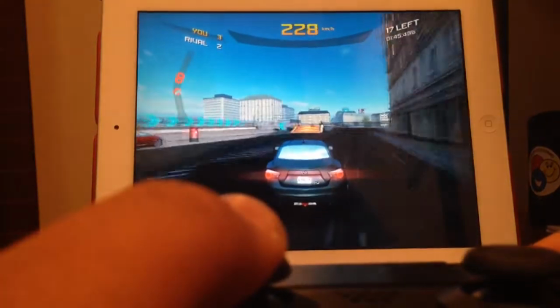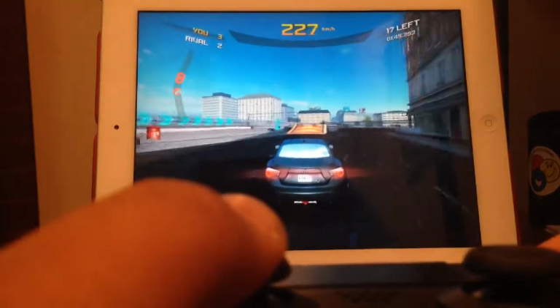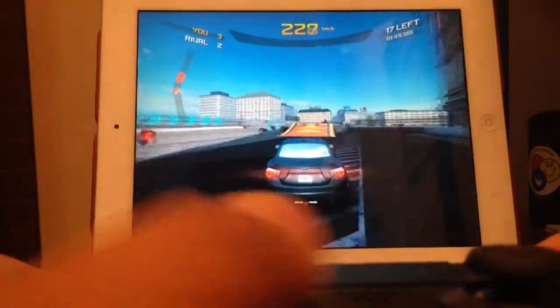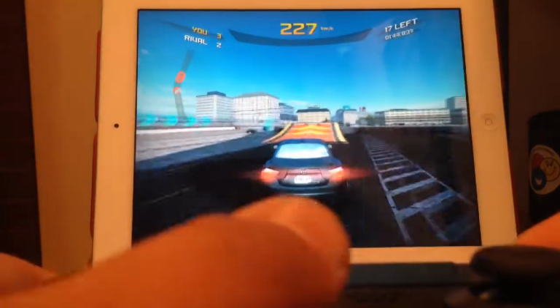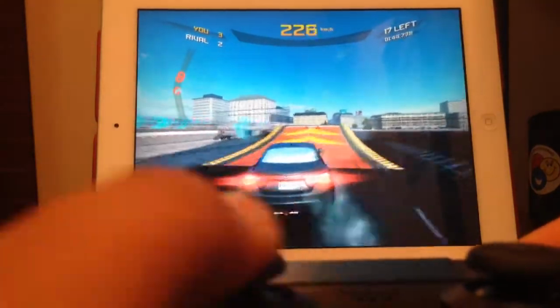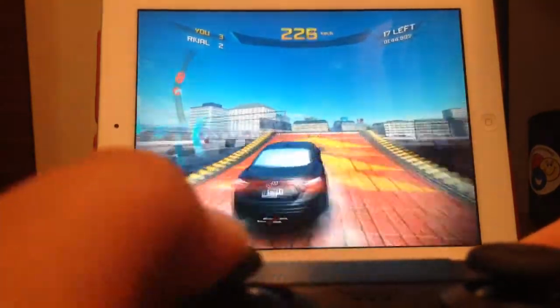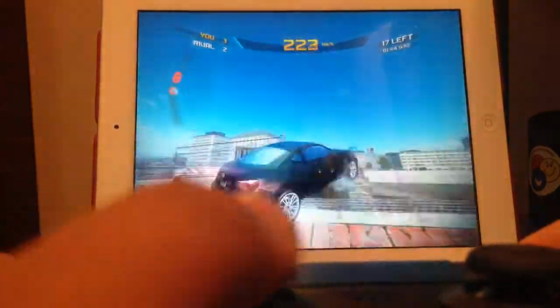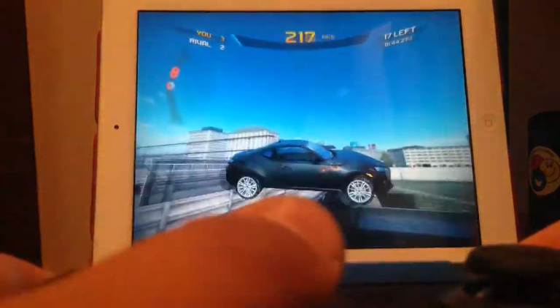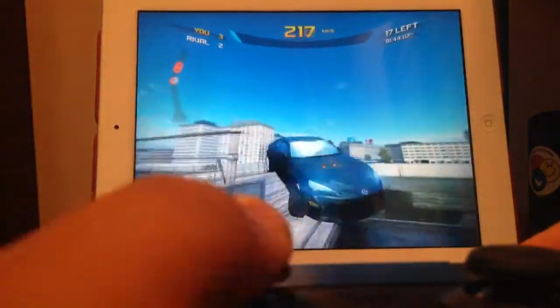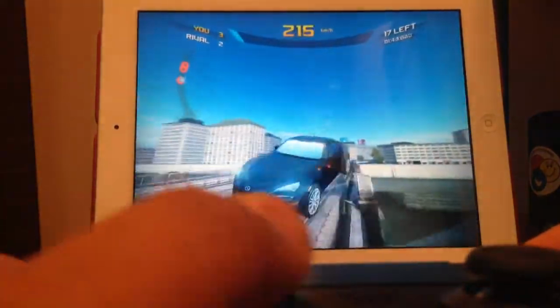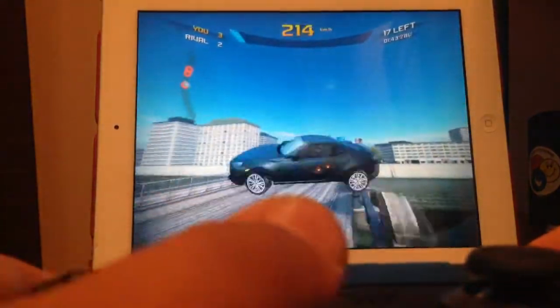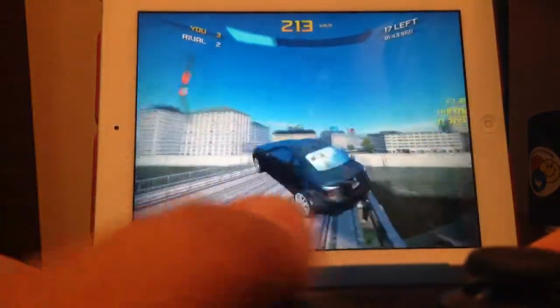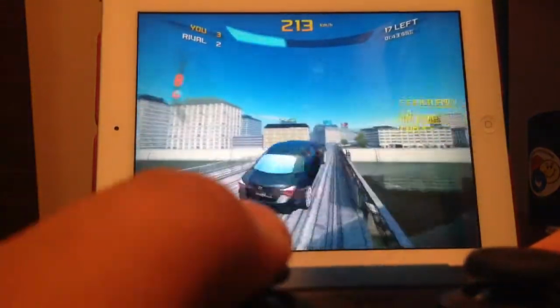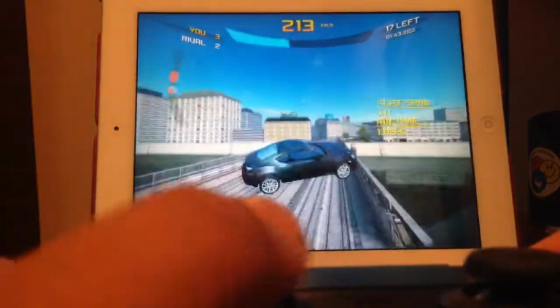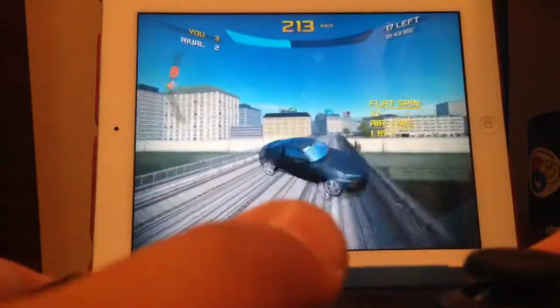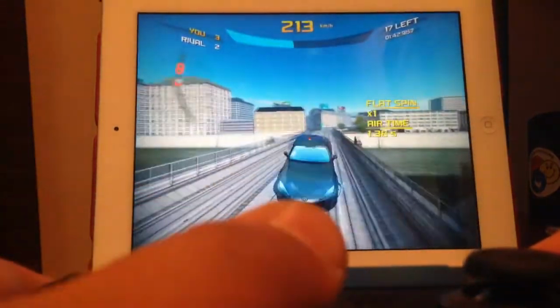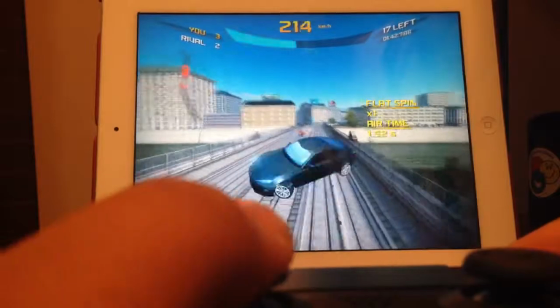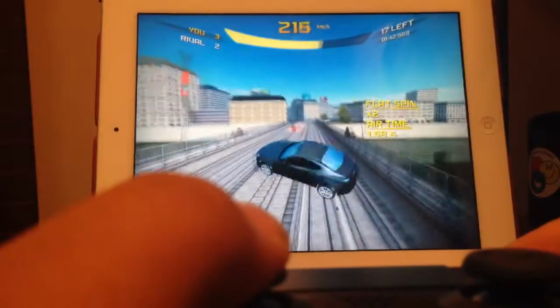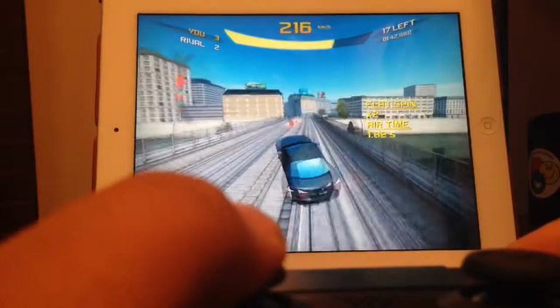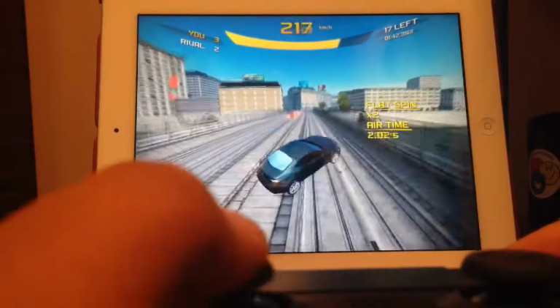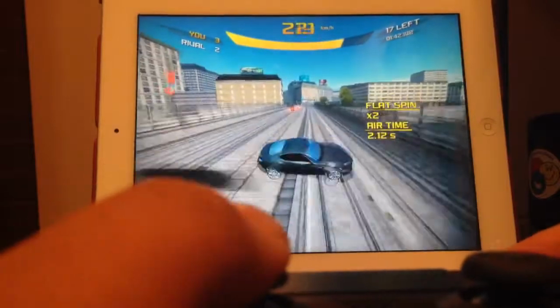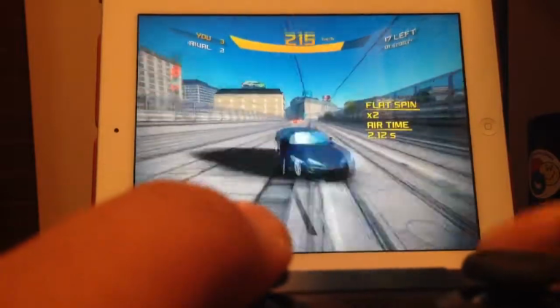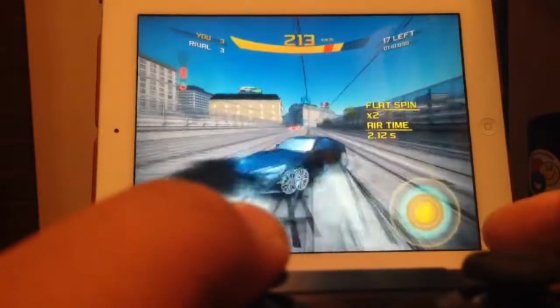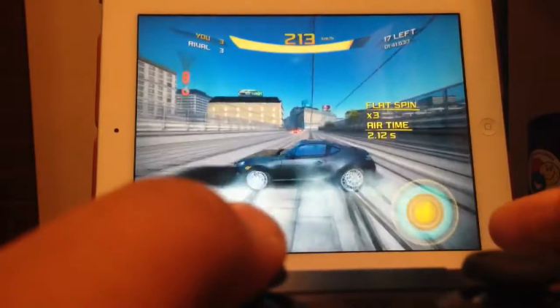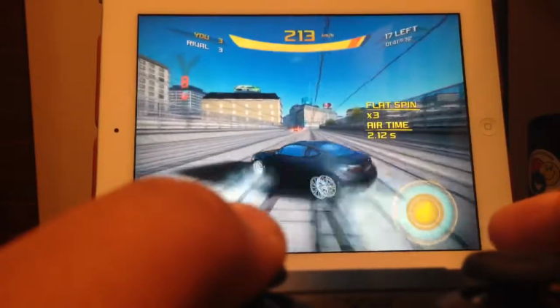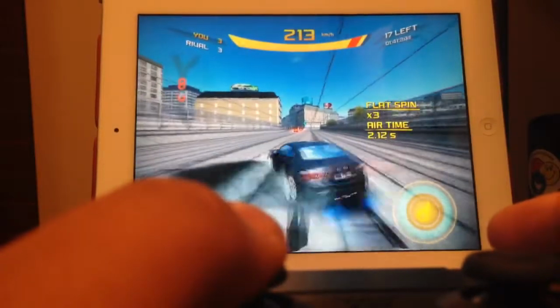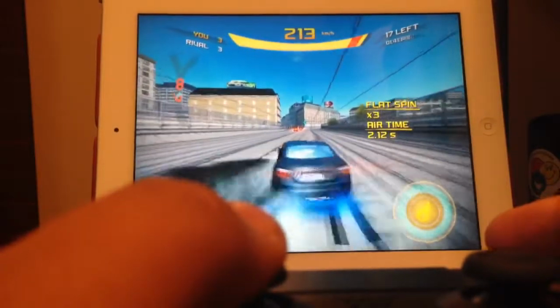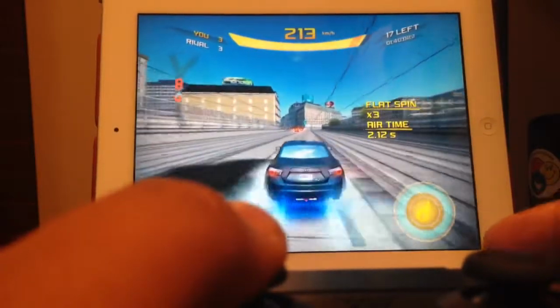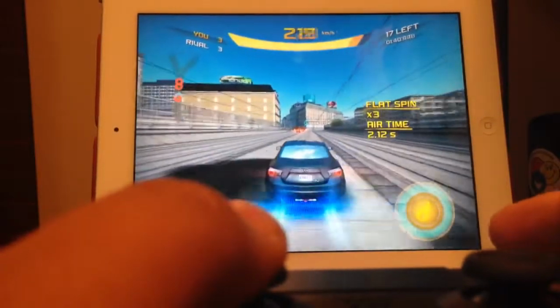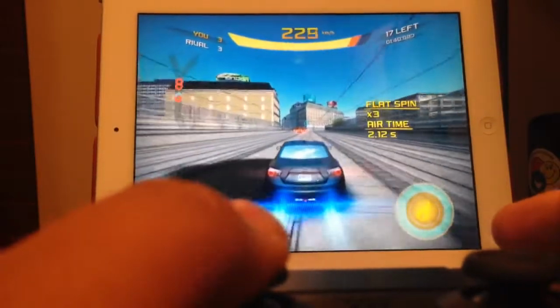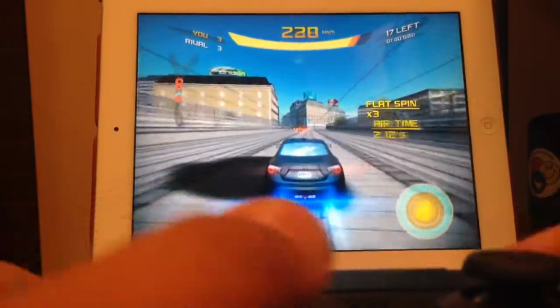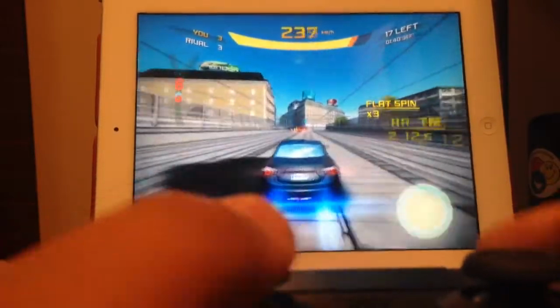And if you guys want to play Modern Combat 4 with me sometime, let me know. Or we can play Asphalt 8 at the same time.